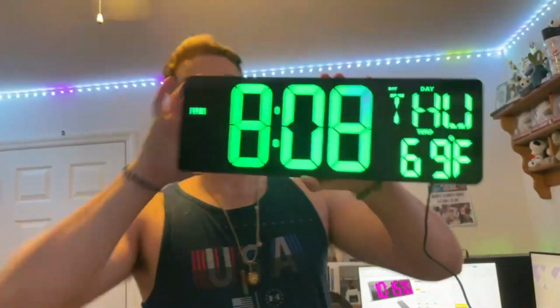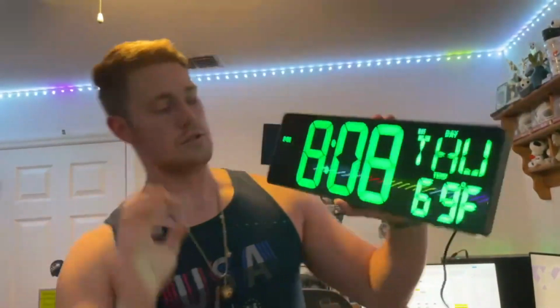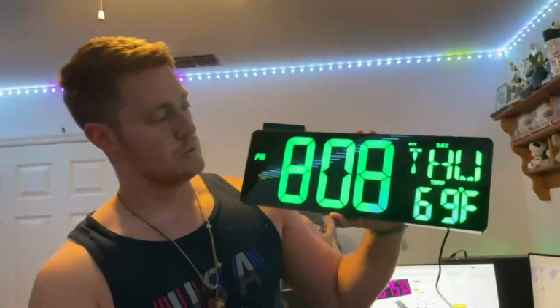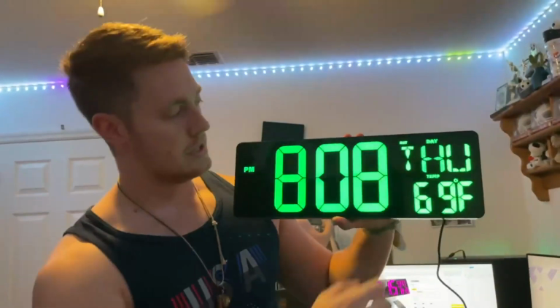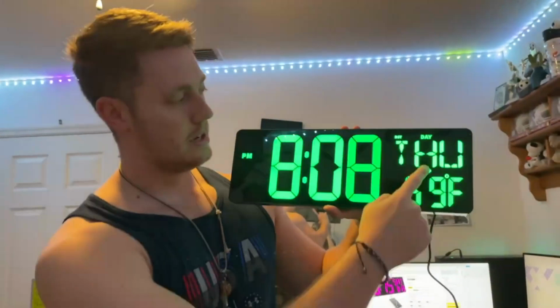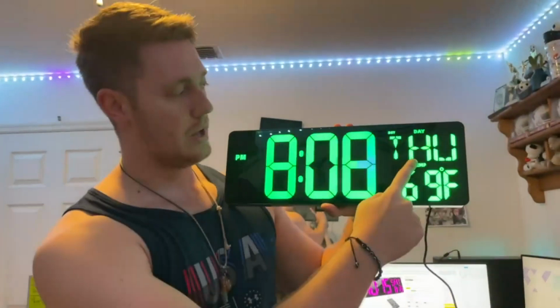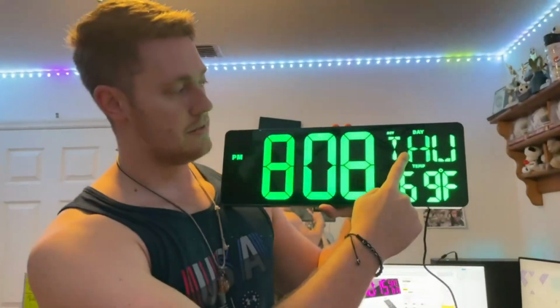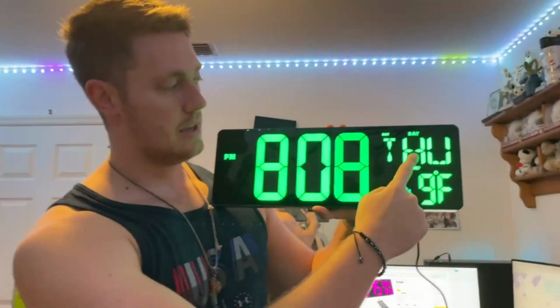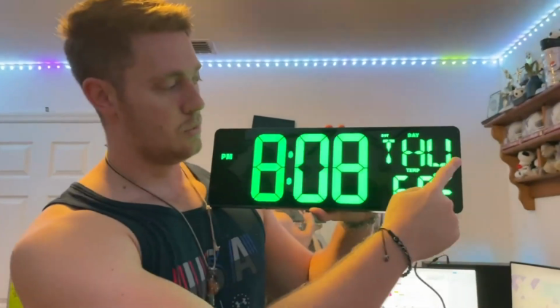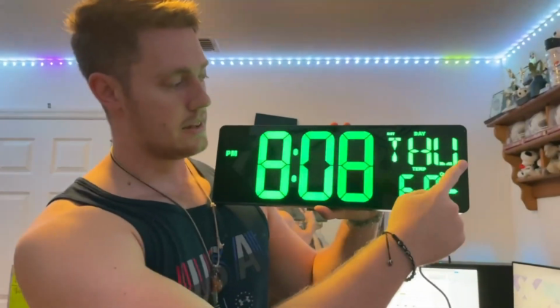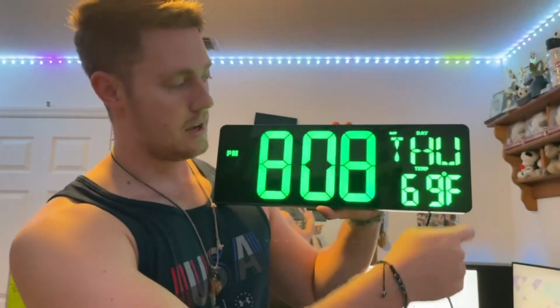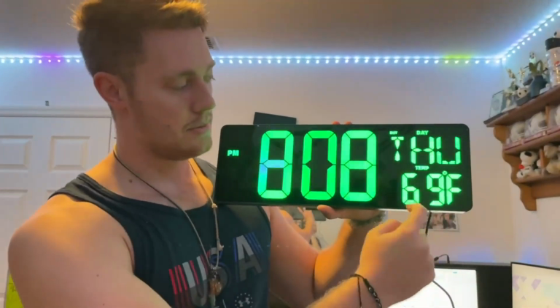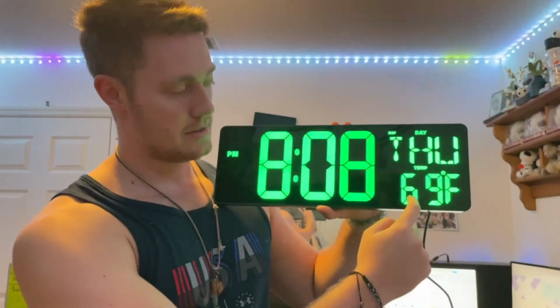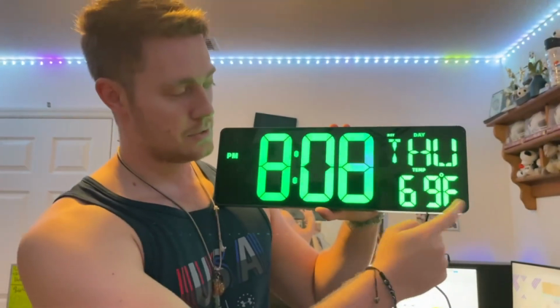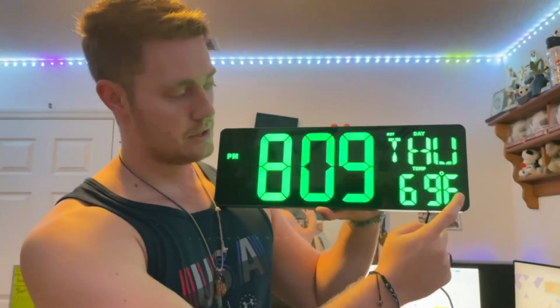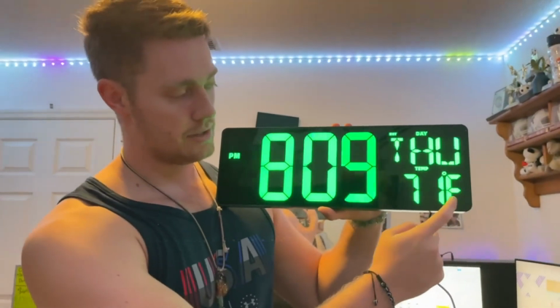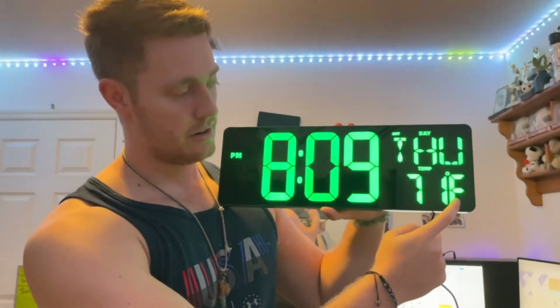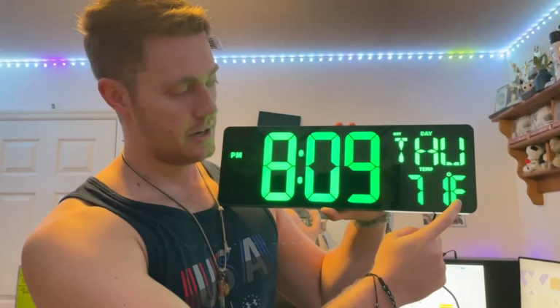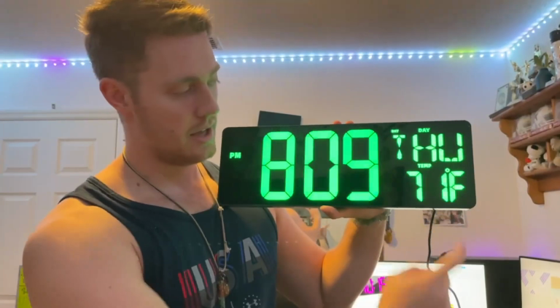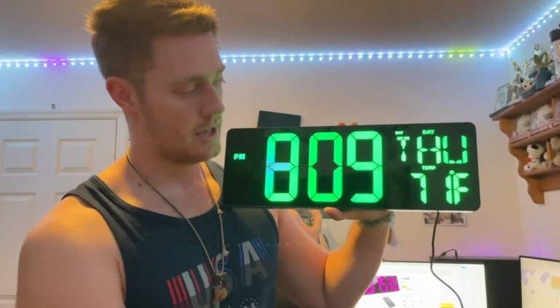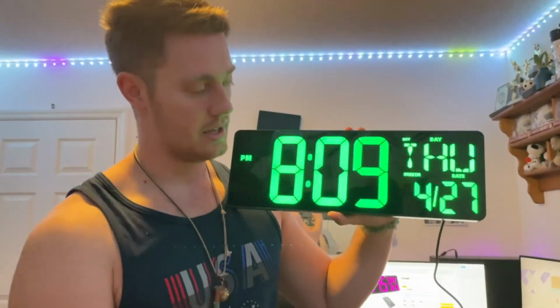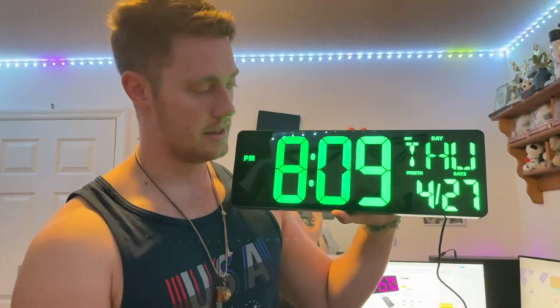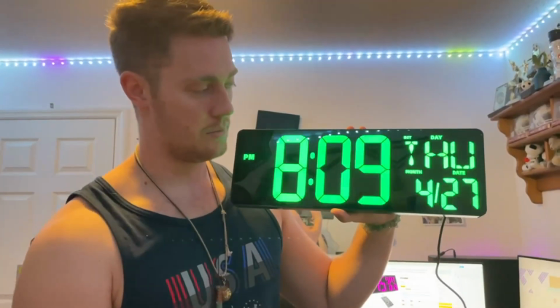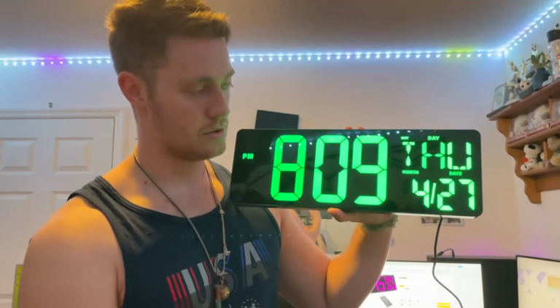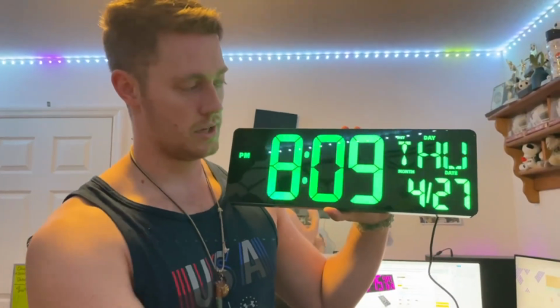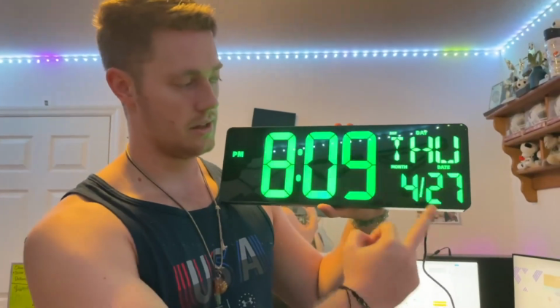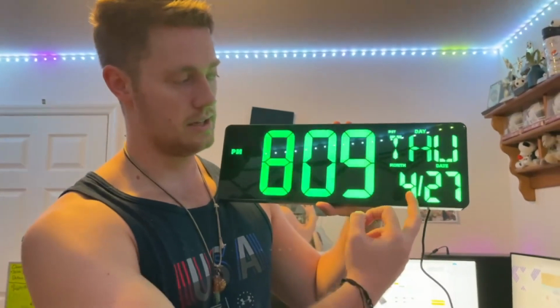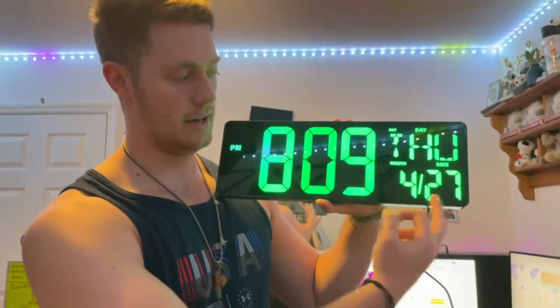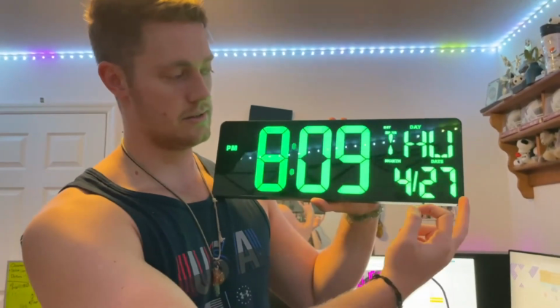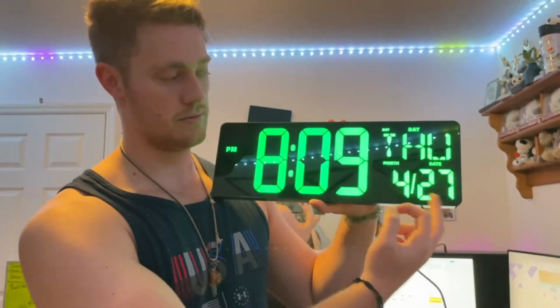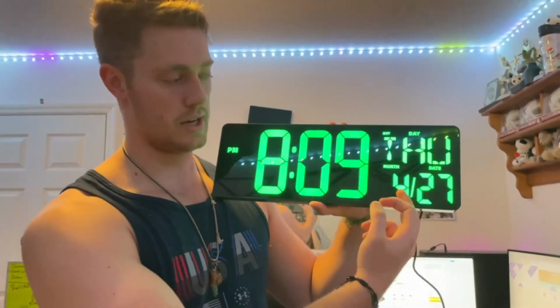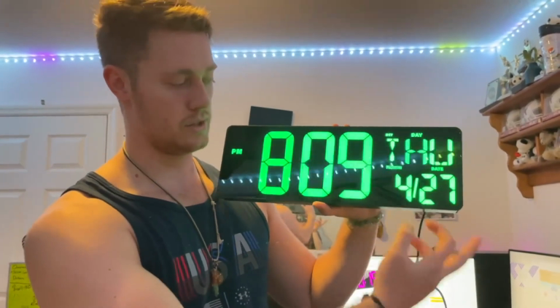So as we see here, we have the day of the week at the top, the temperature in degrees Fahrenheit, and then we also get the date — so 4-27.